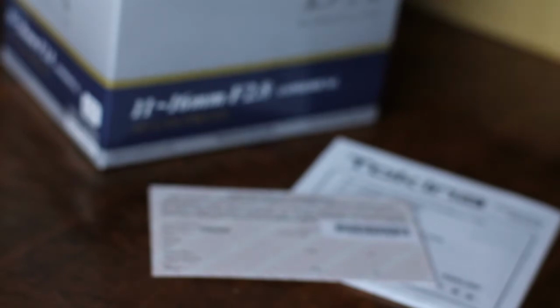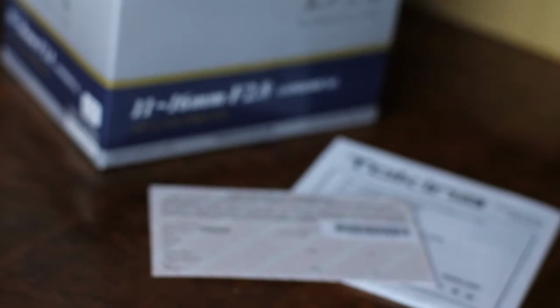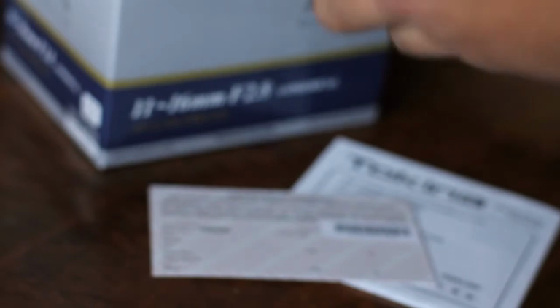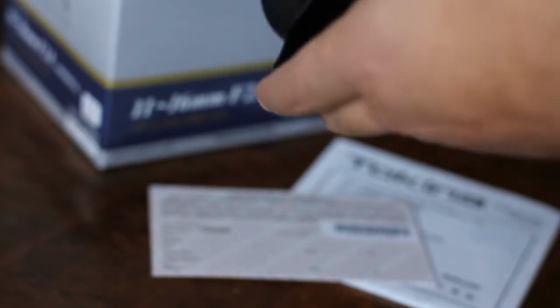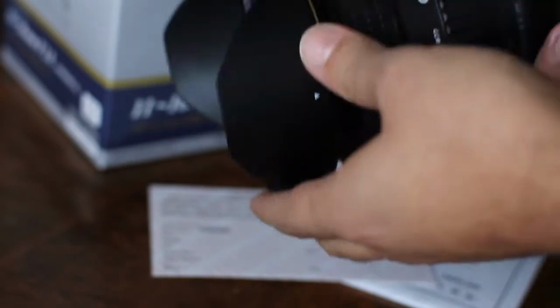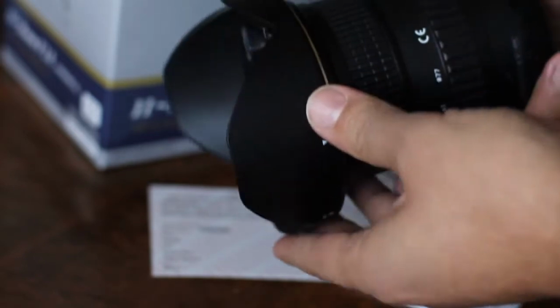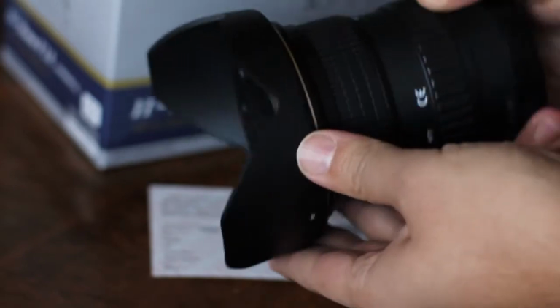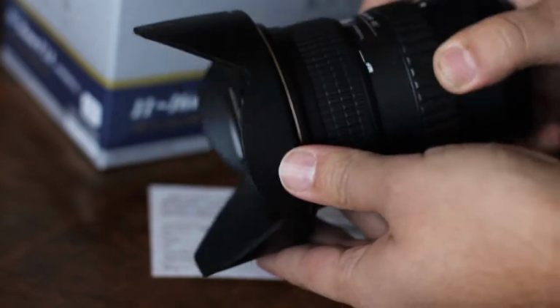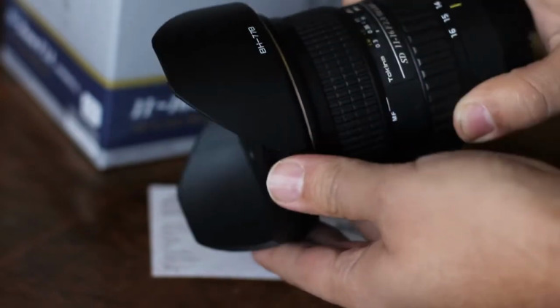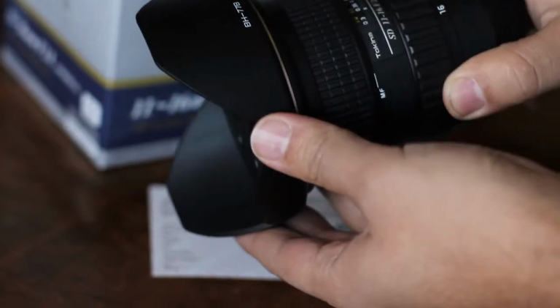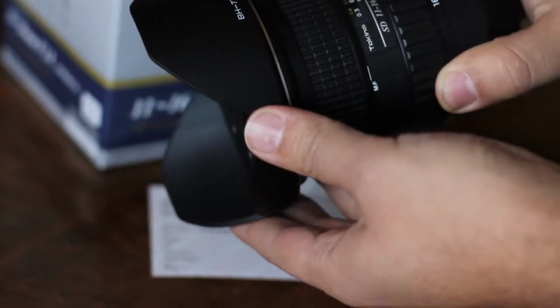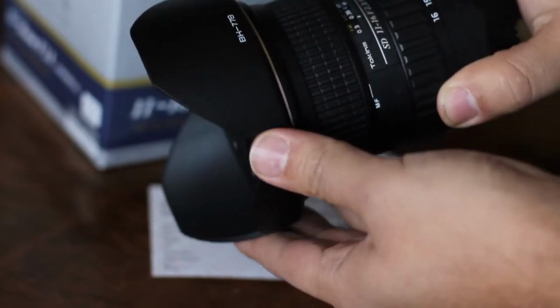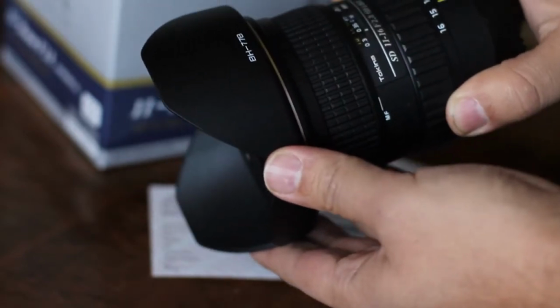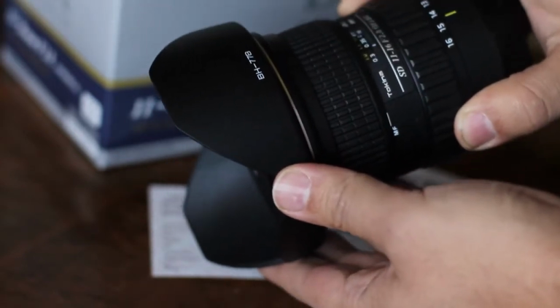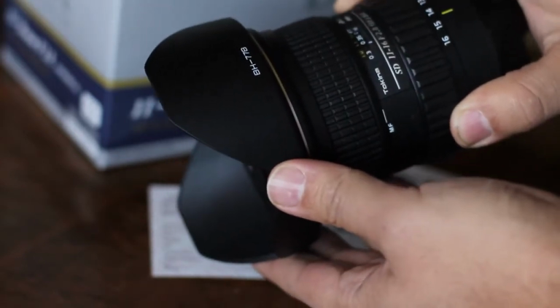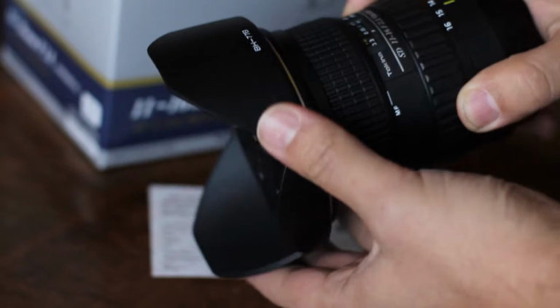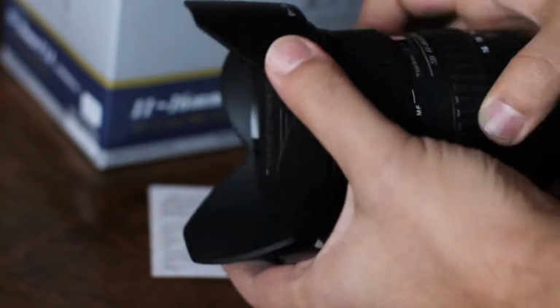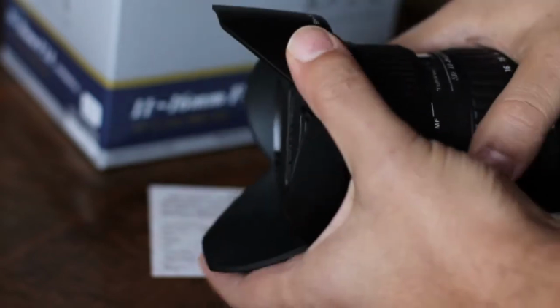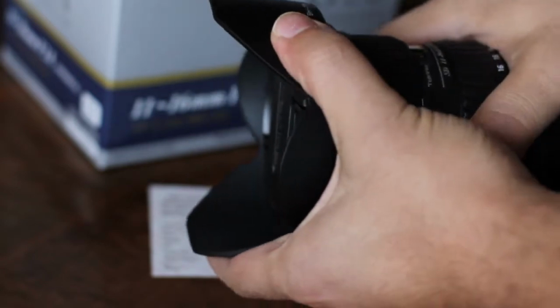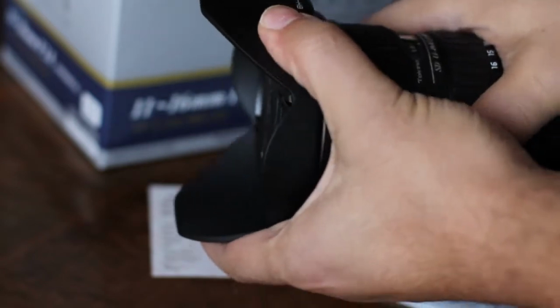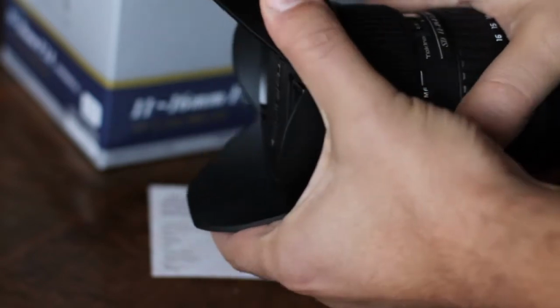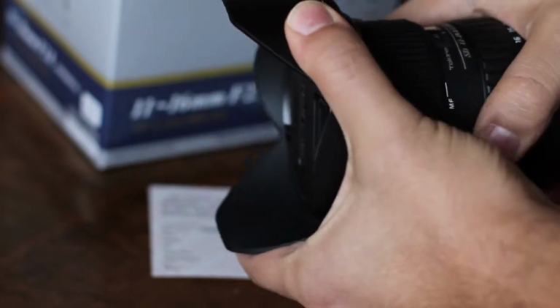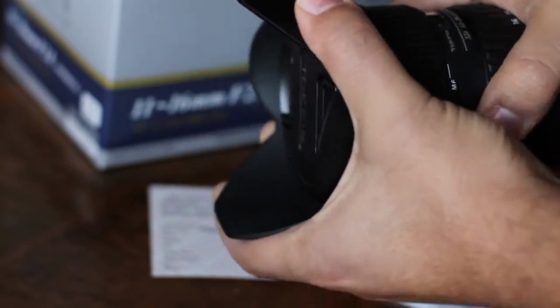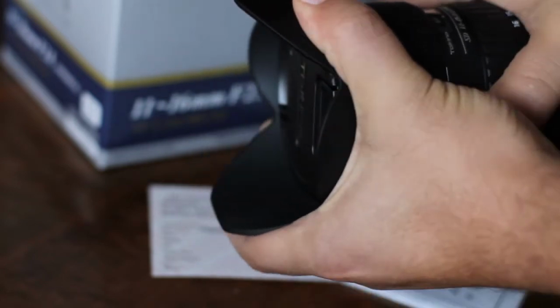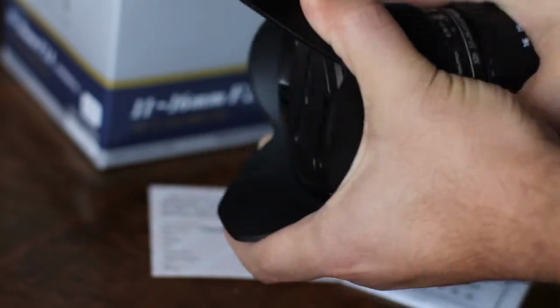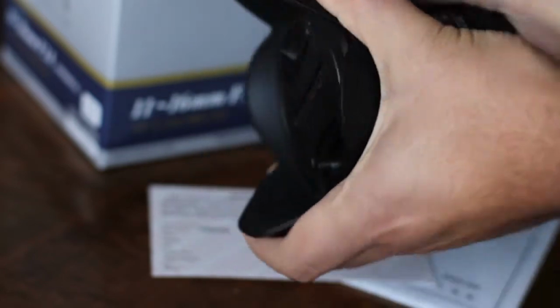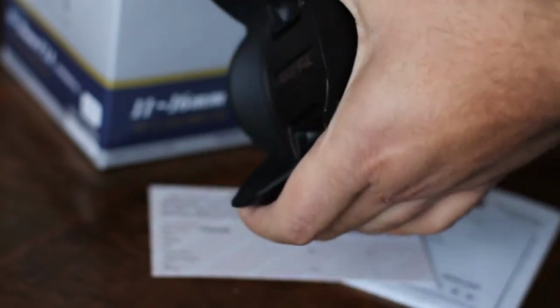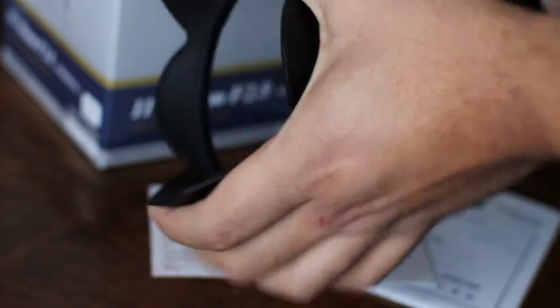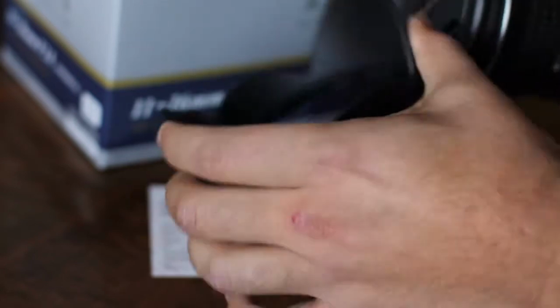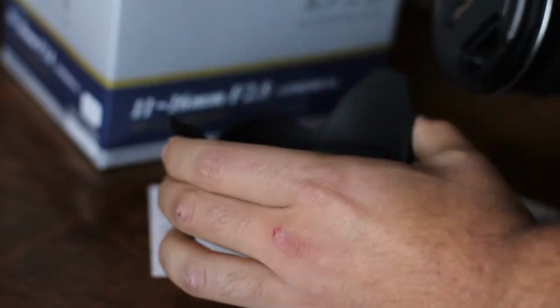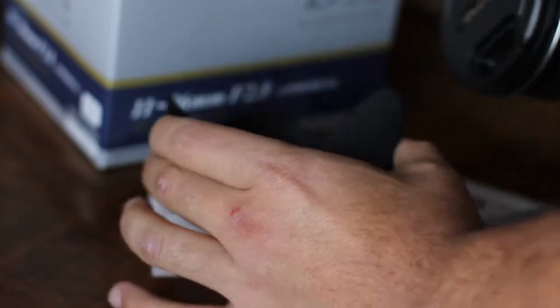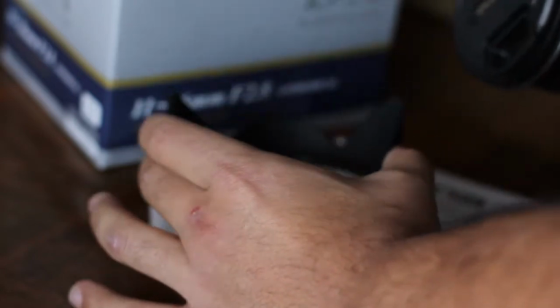As with most Tokina lenses, it comes with a lens hood, which twists off.